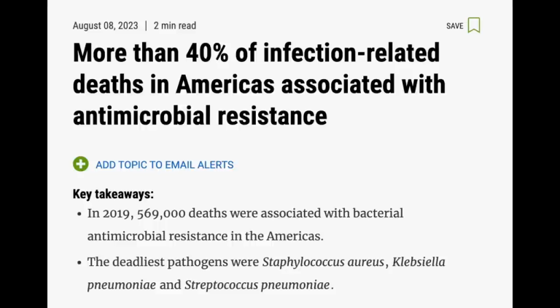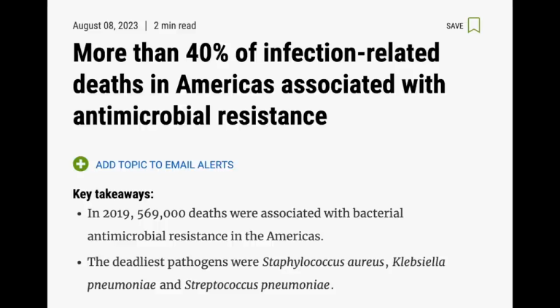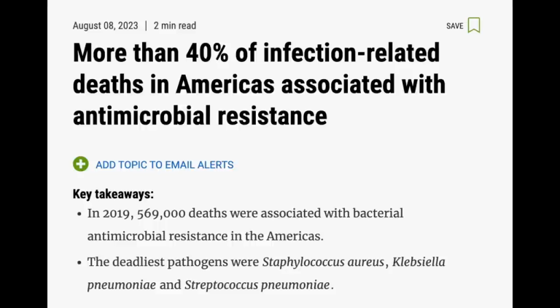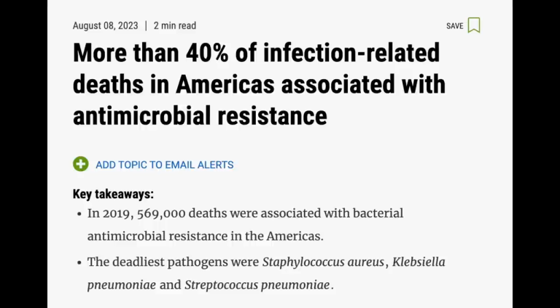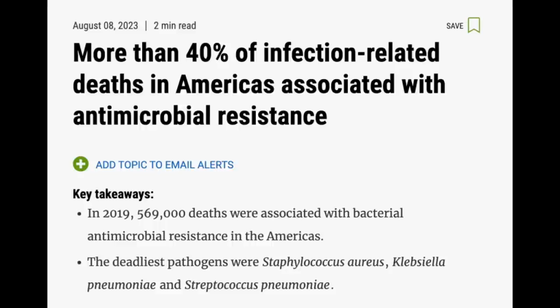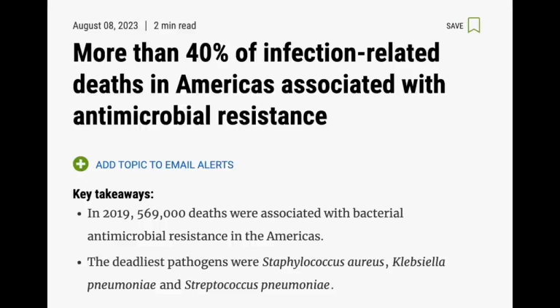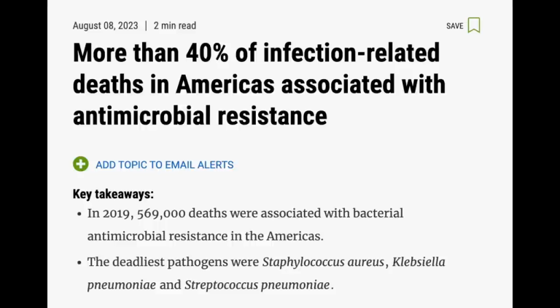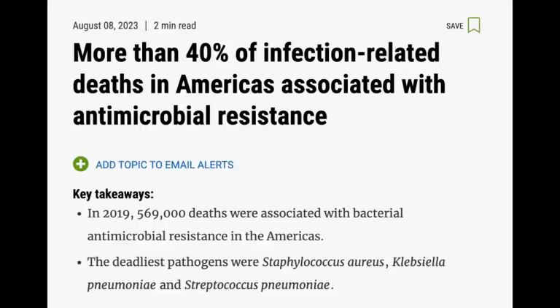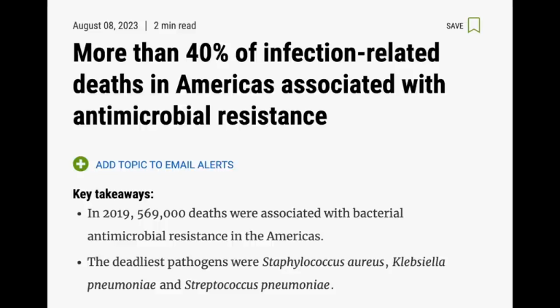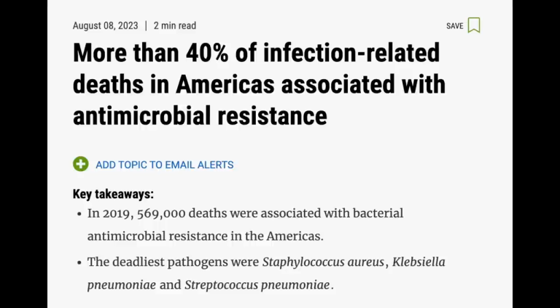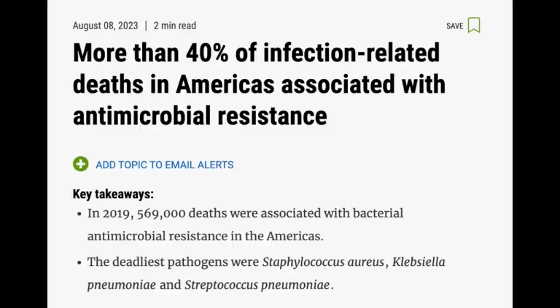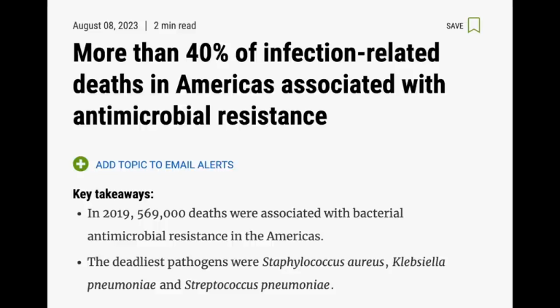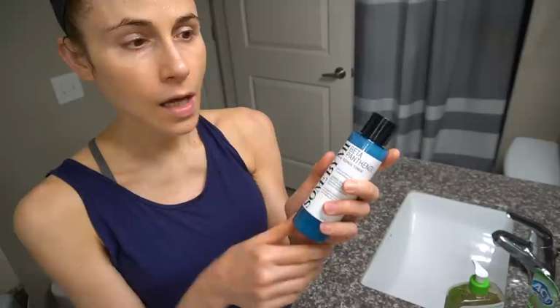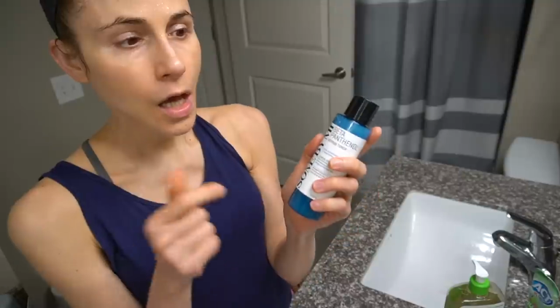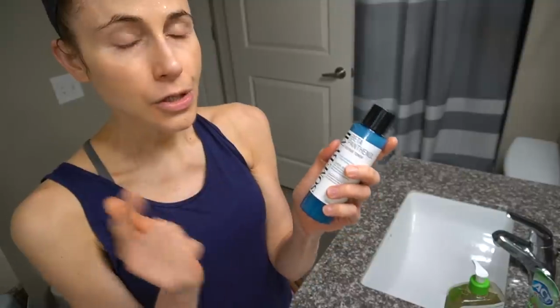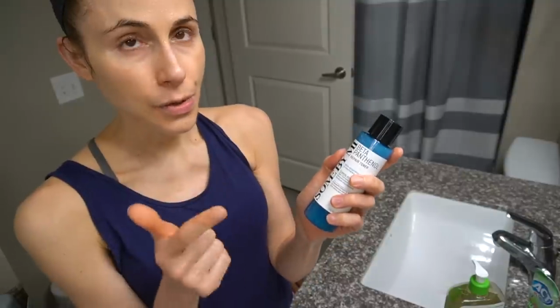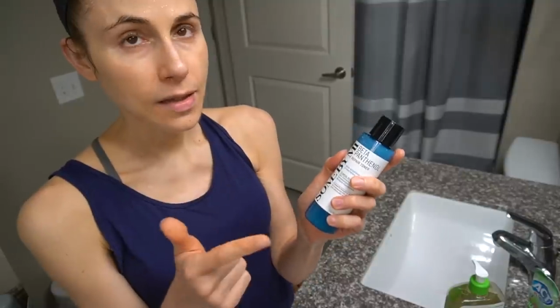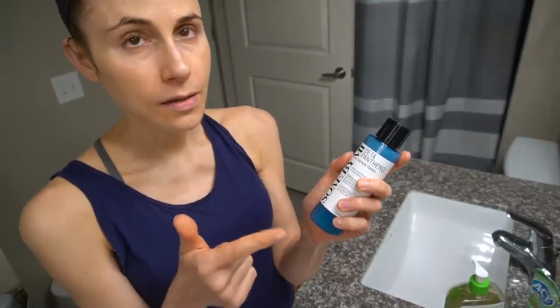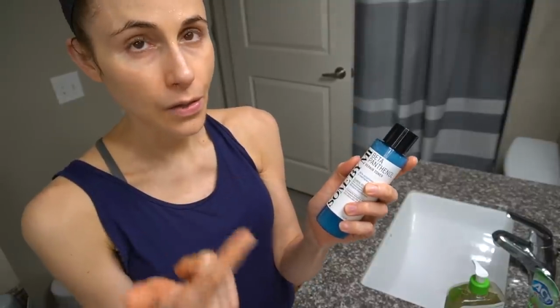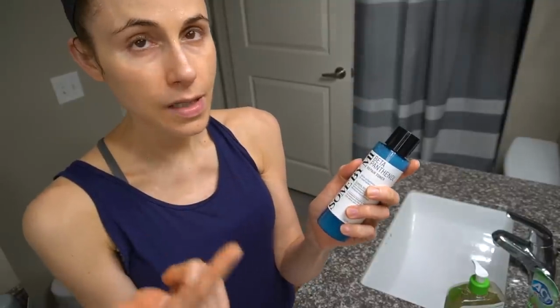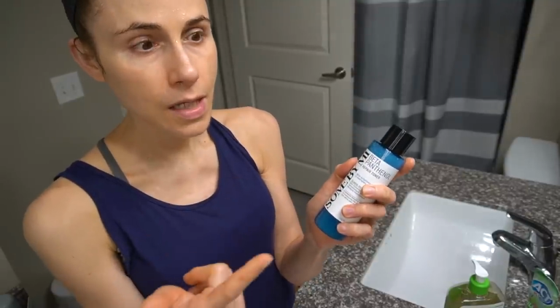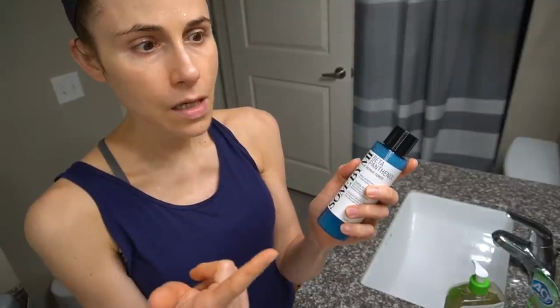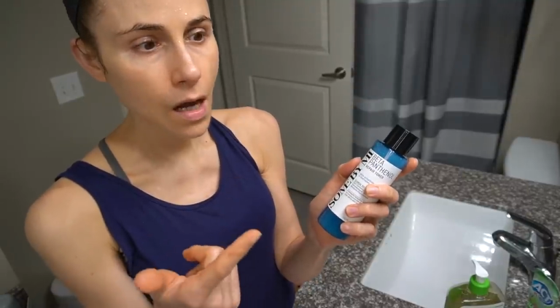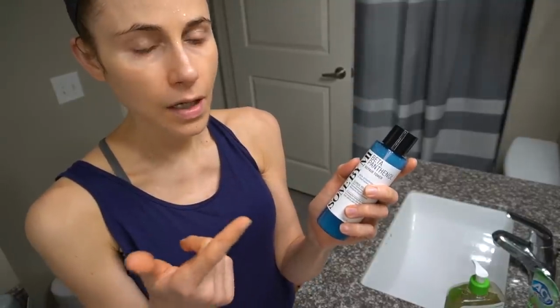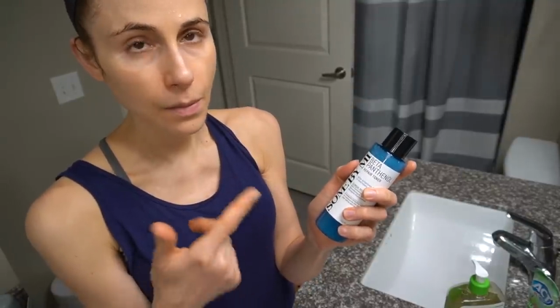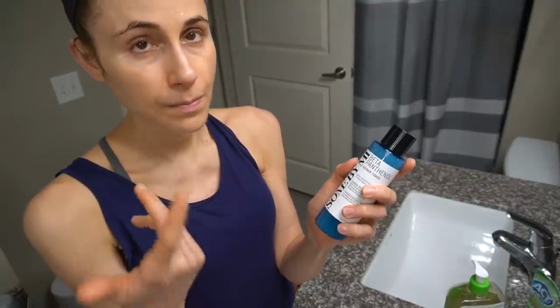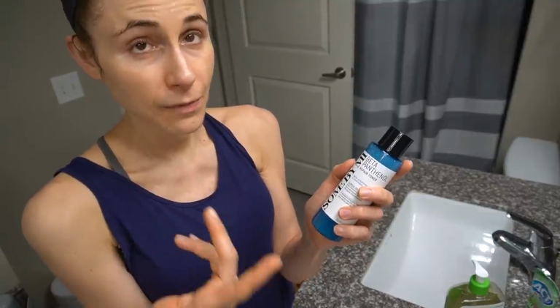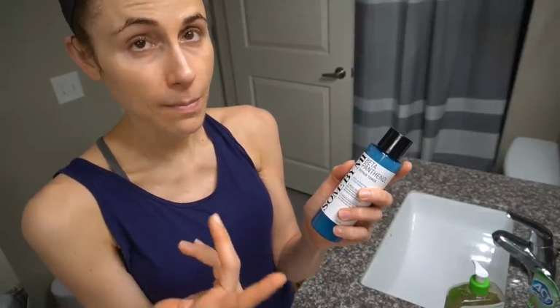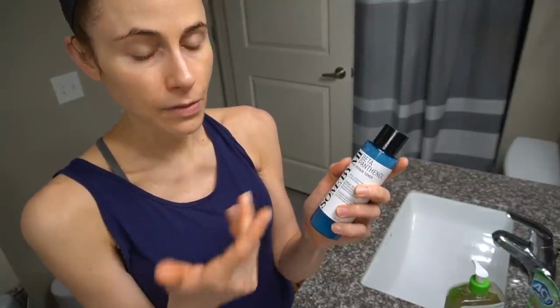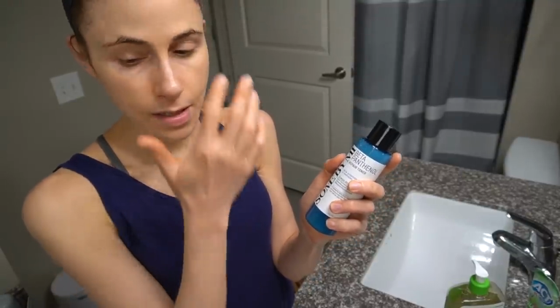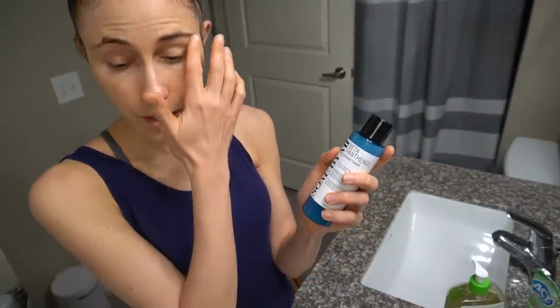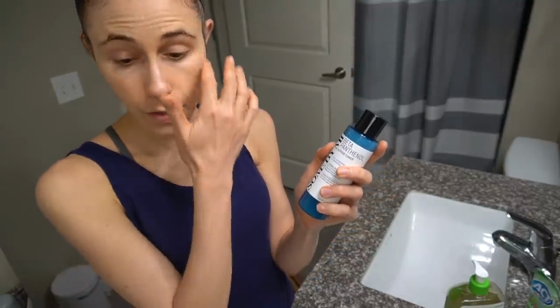The antibiotics and antimicrobials we have to treat those things - they're developing resistance too.